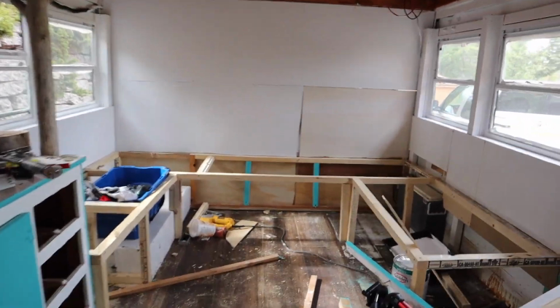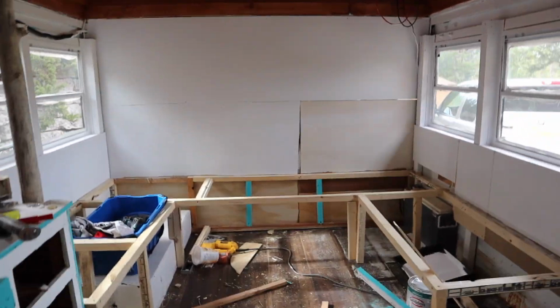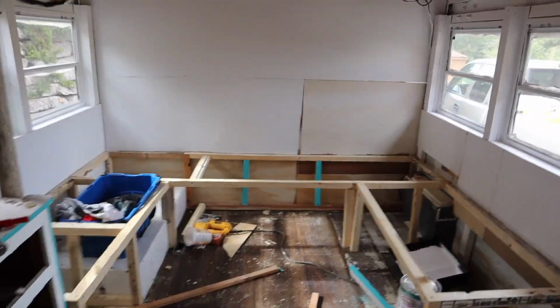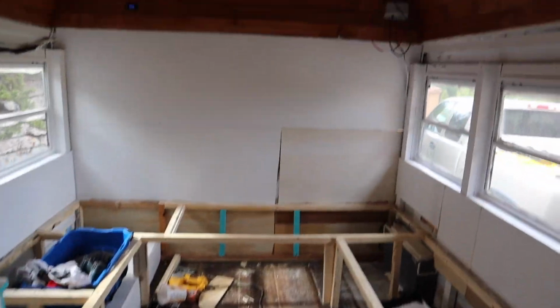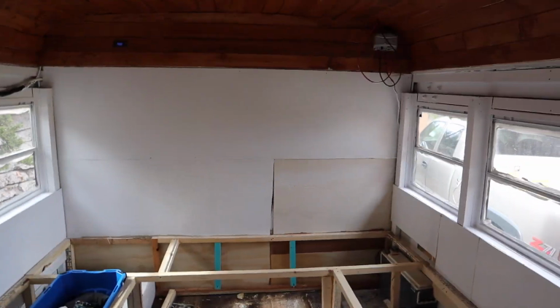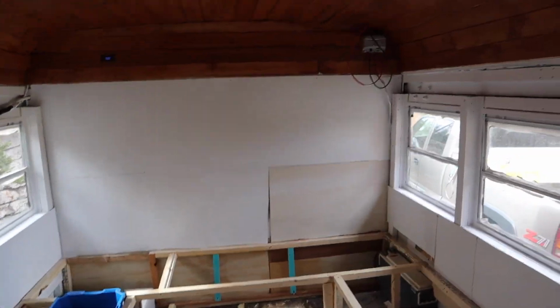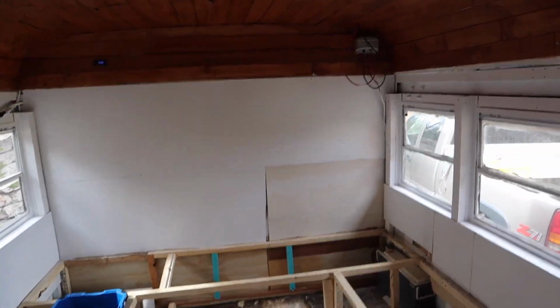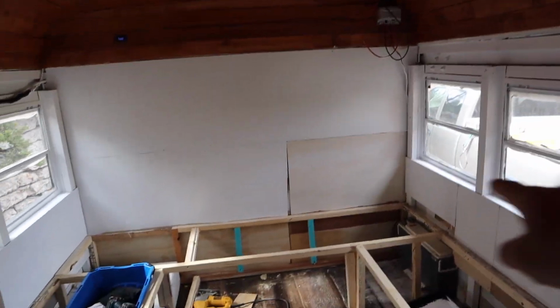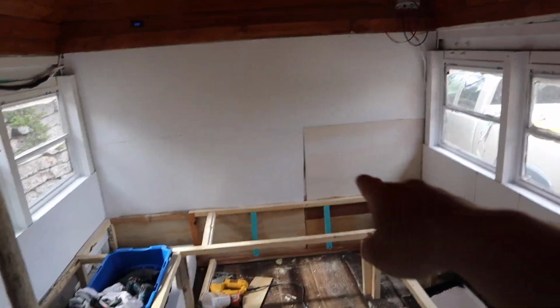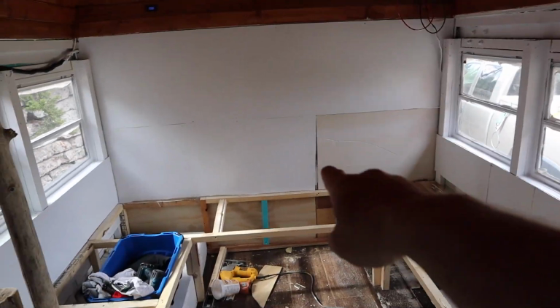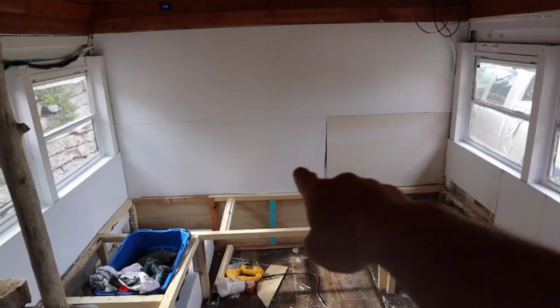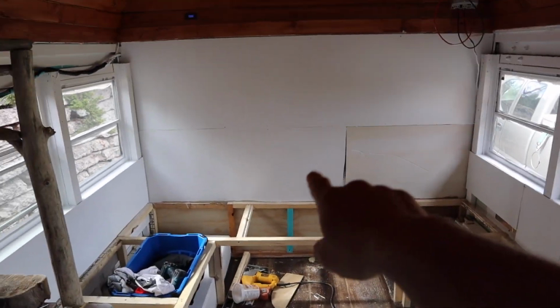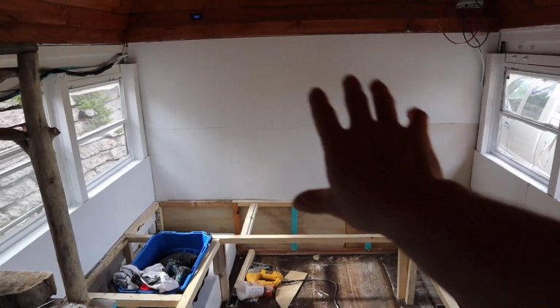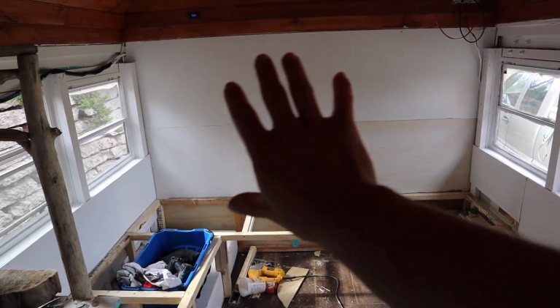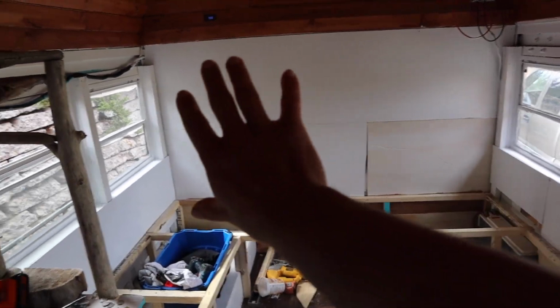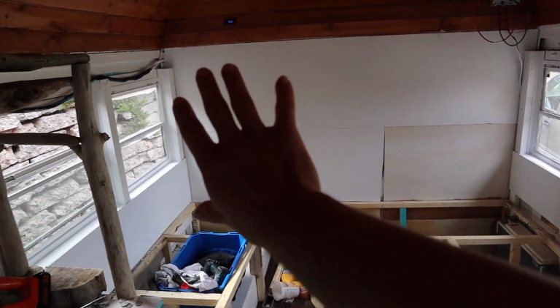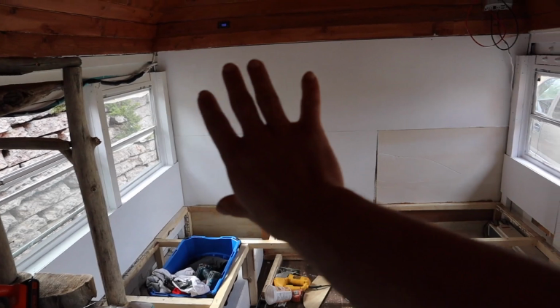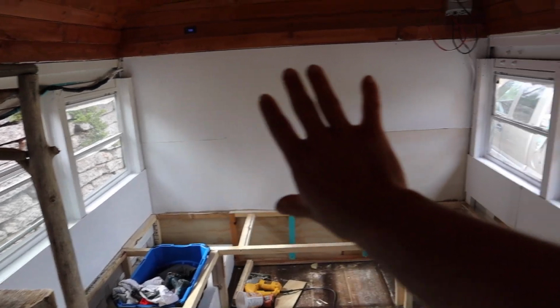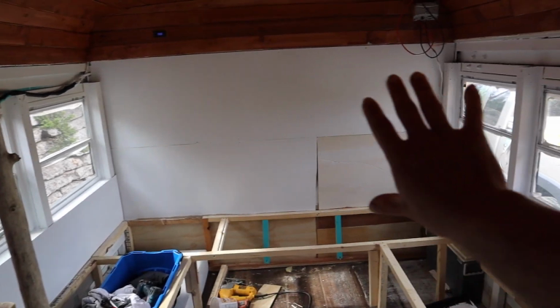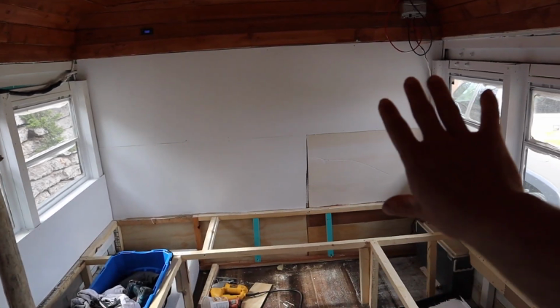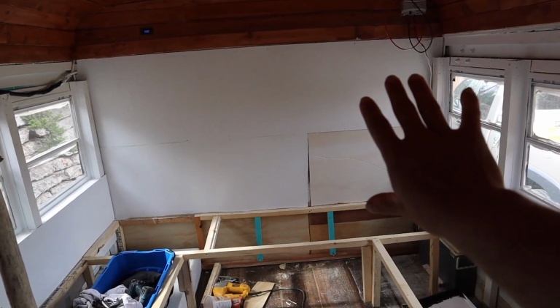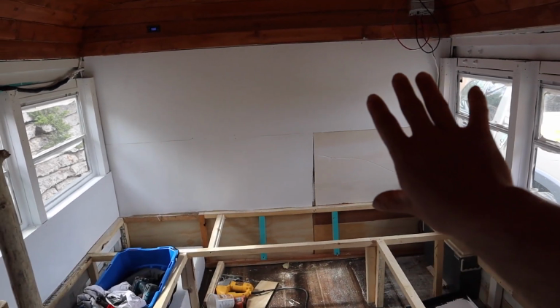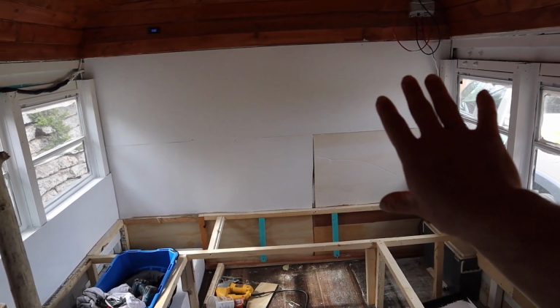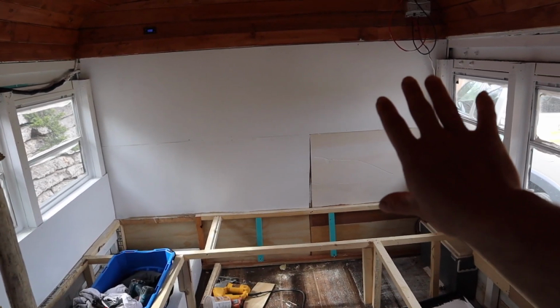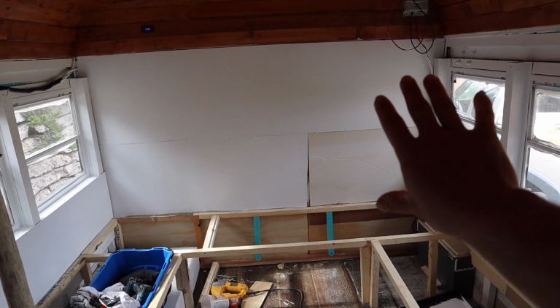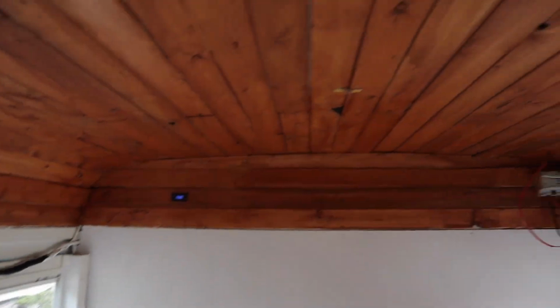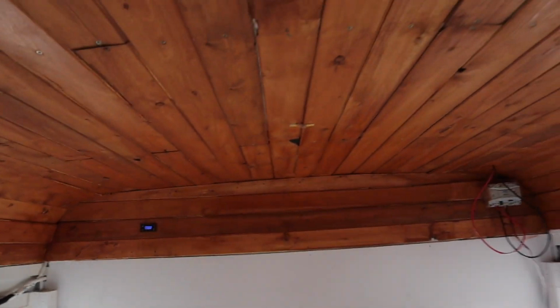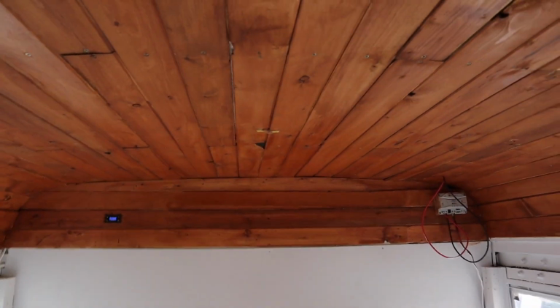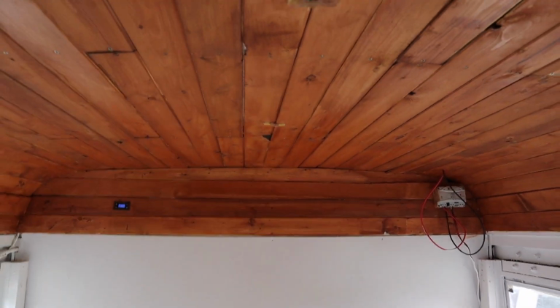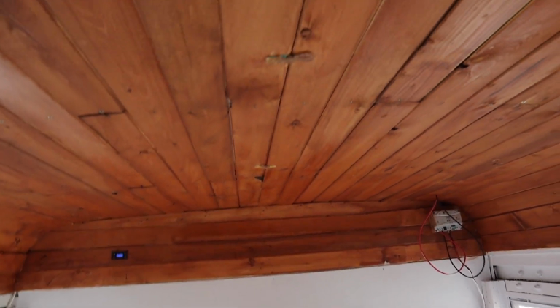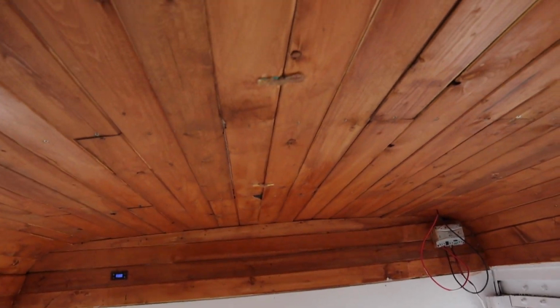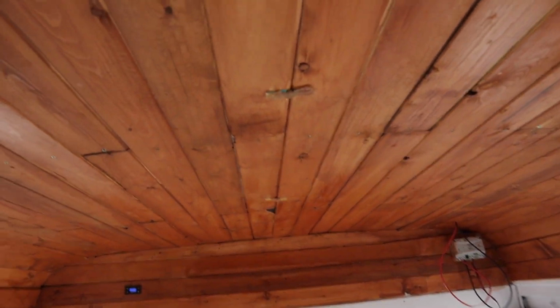So with that new wood that I have, I'm going to wall right over there. And the roof looks really nice too.